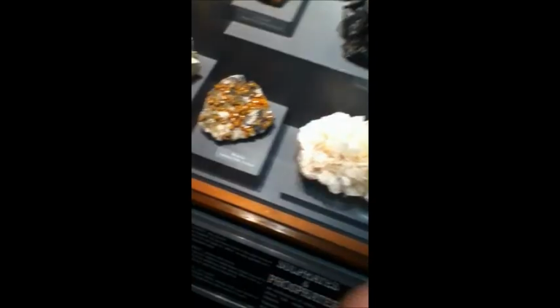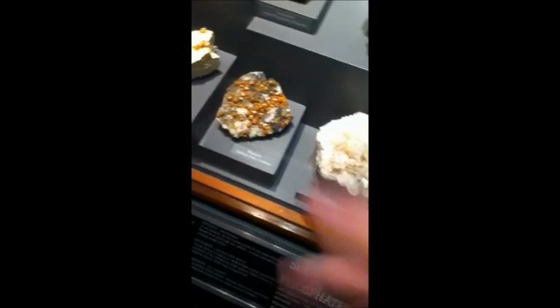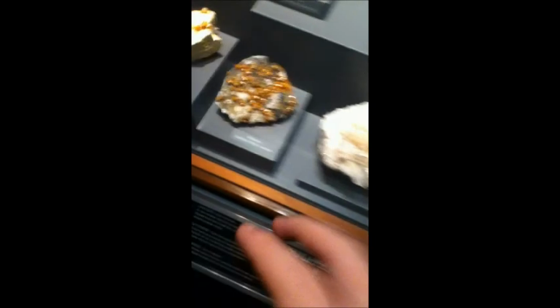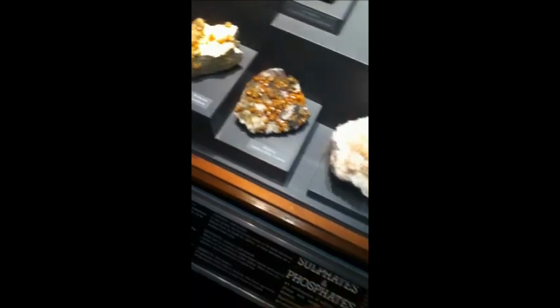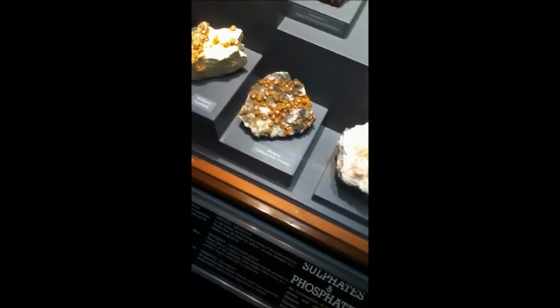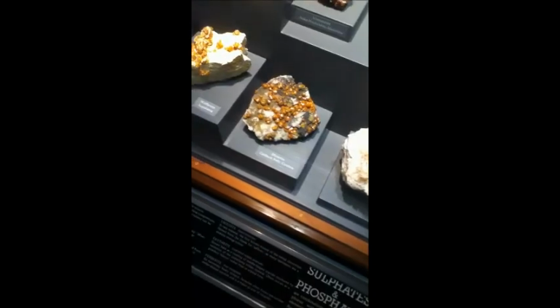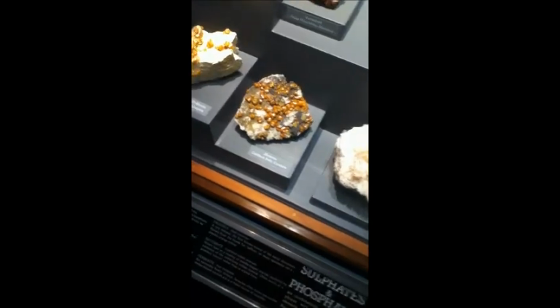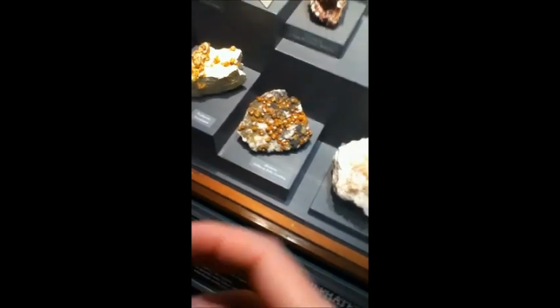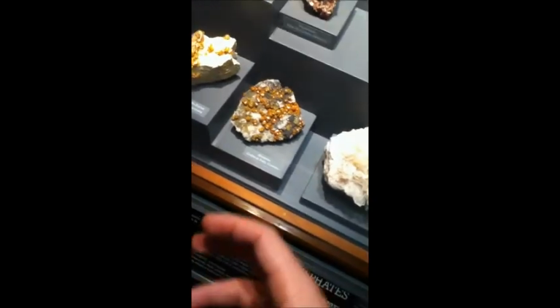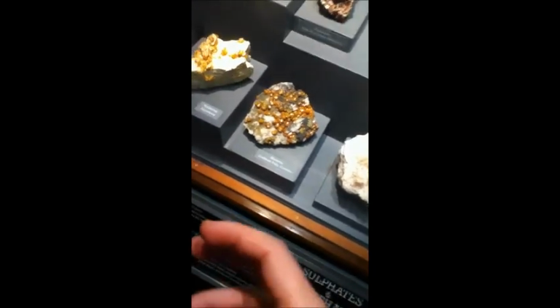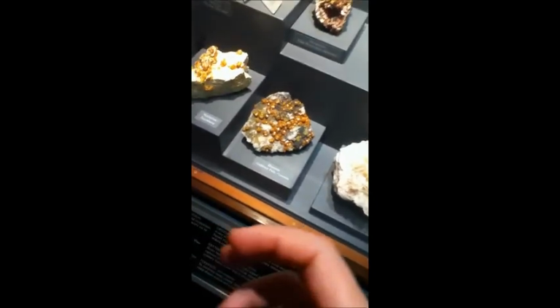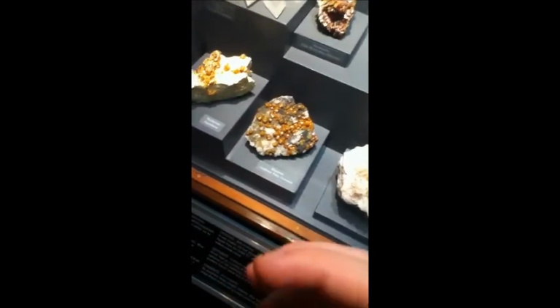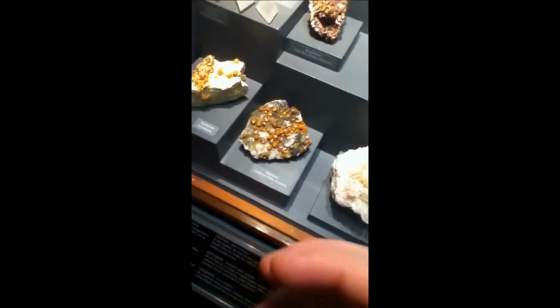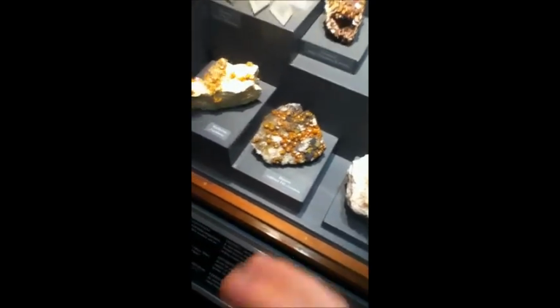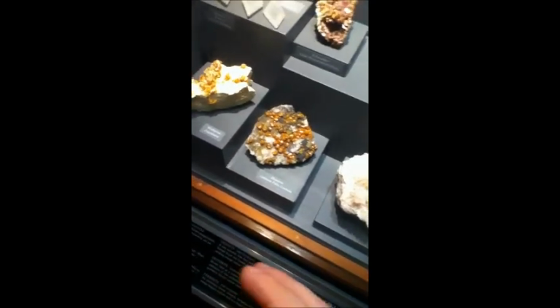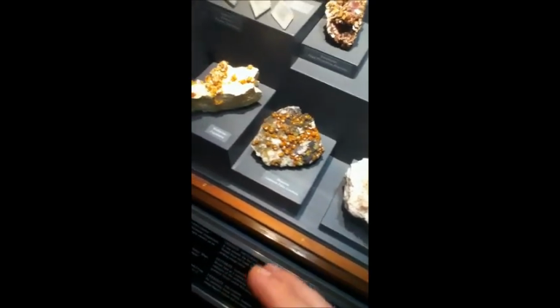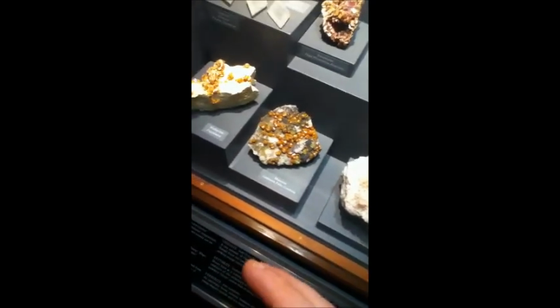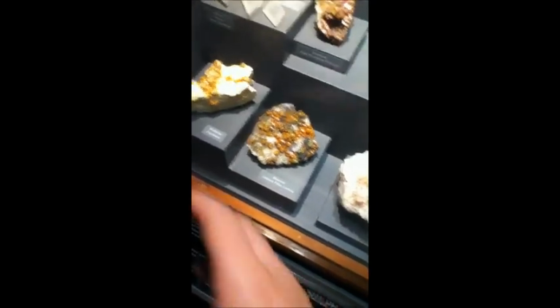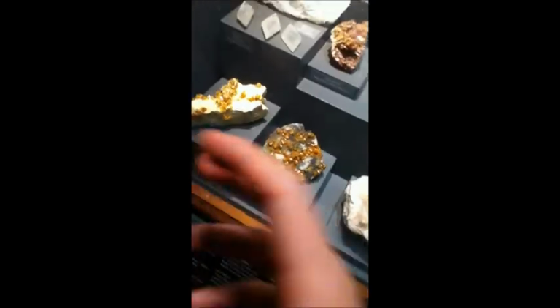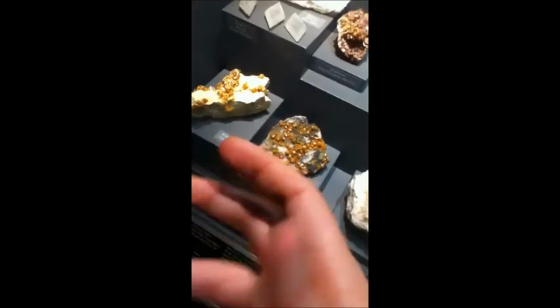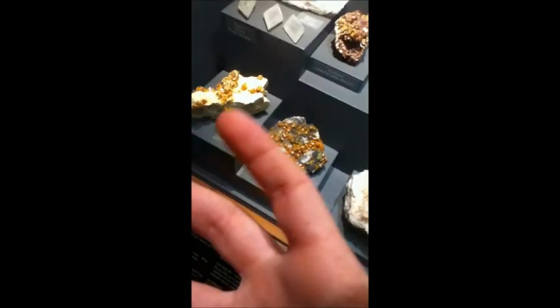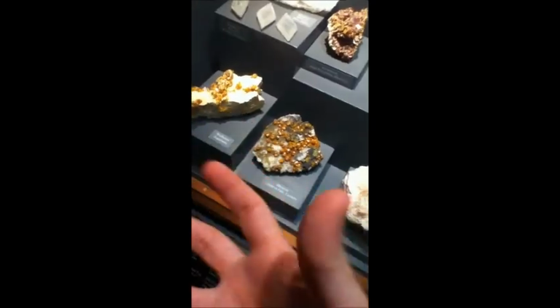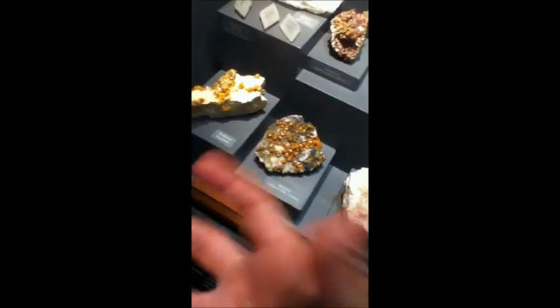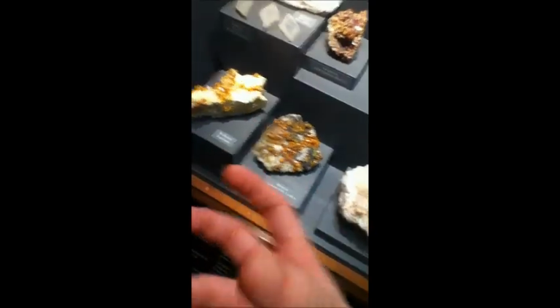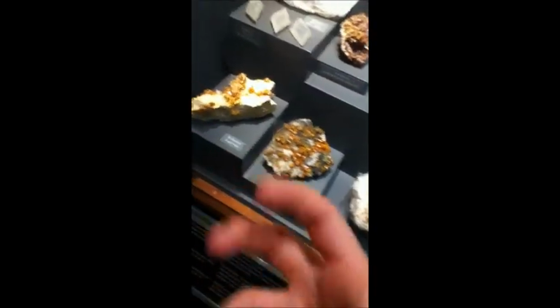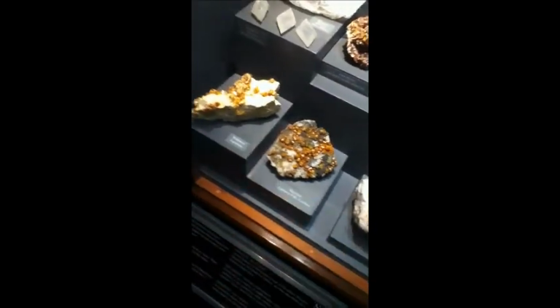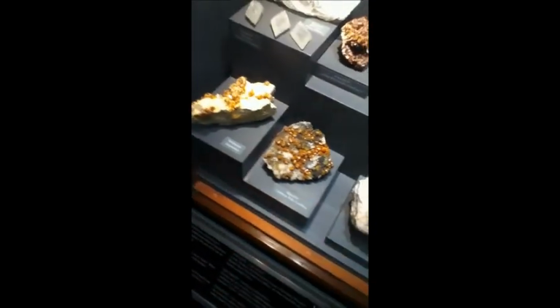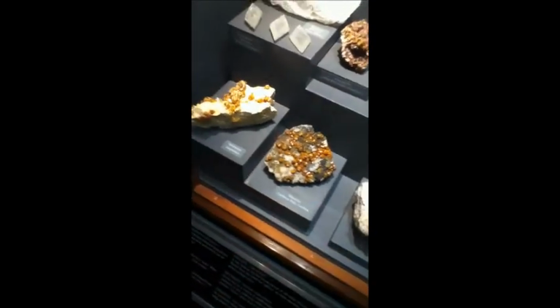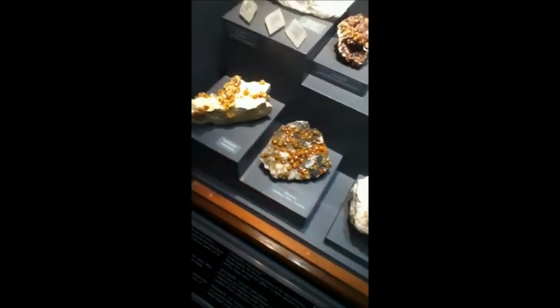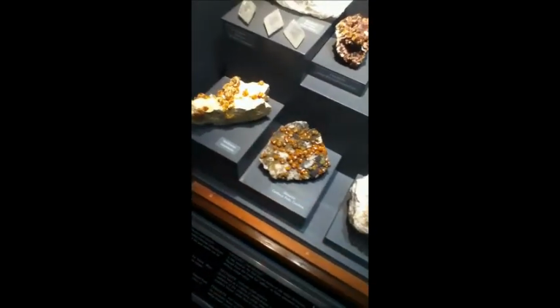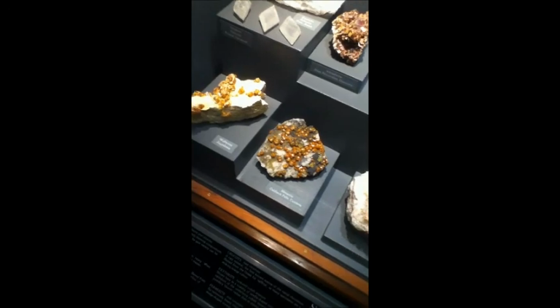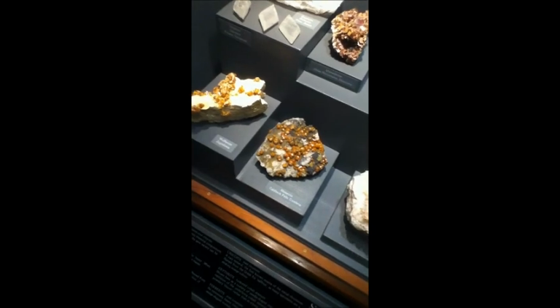That's mimetite there. That's when a lot of silent movie actors are squashed together and they form that particular mineral.